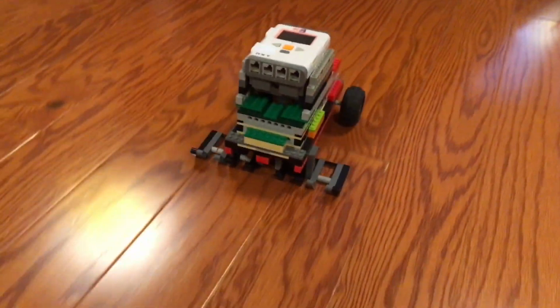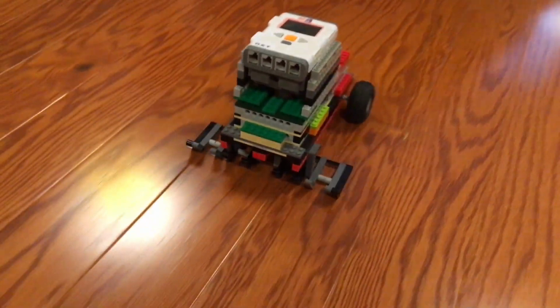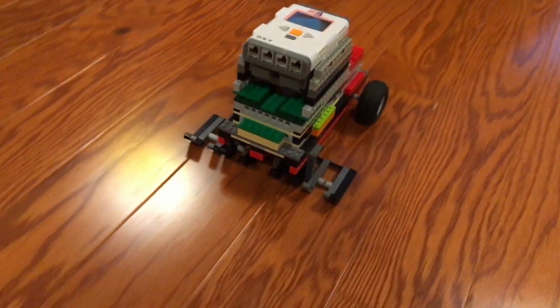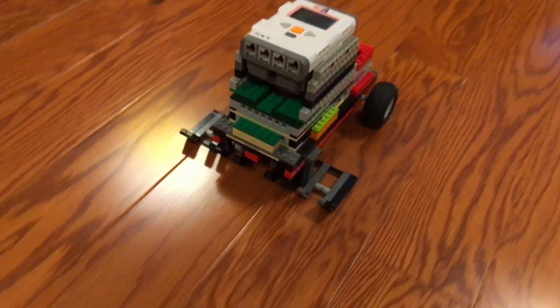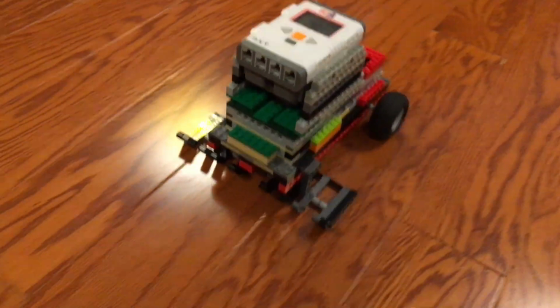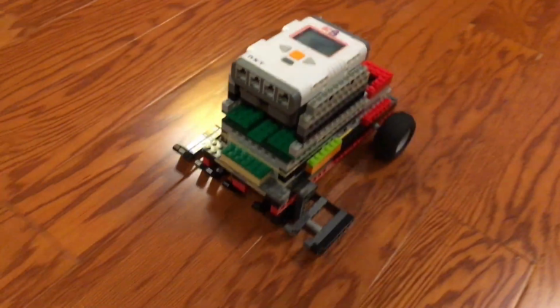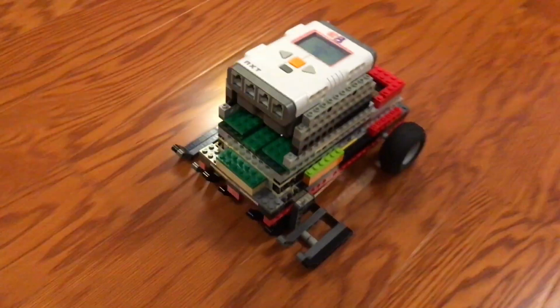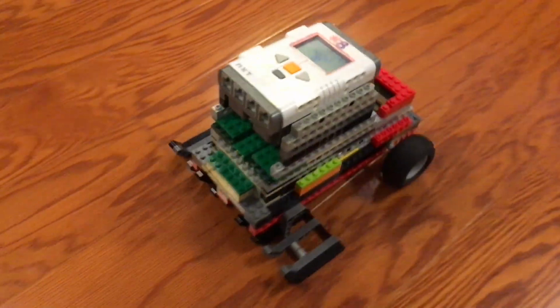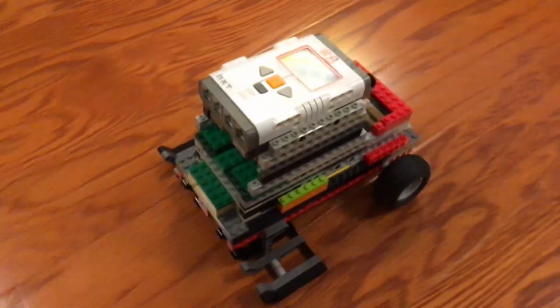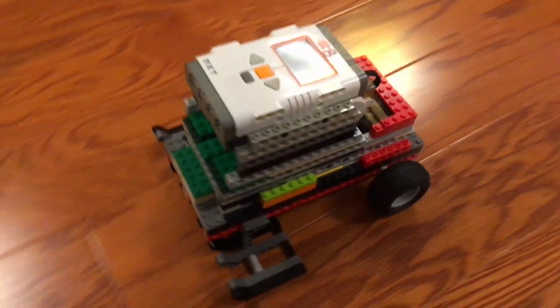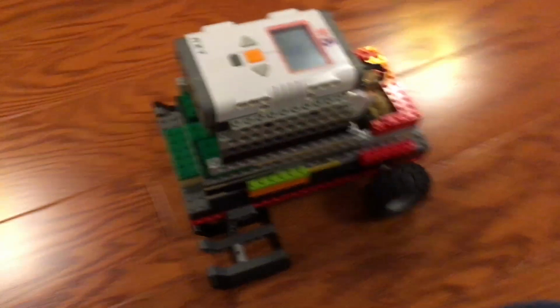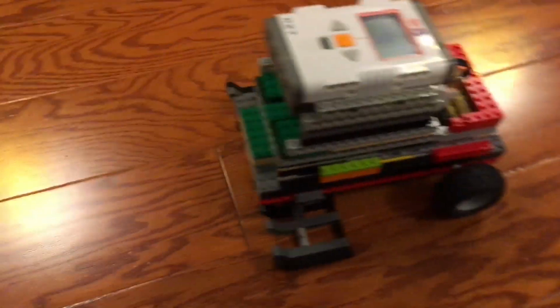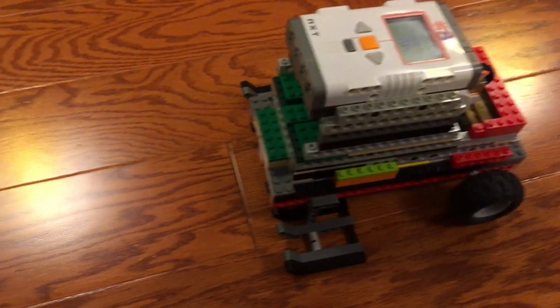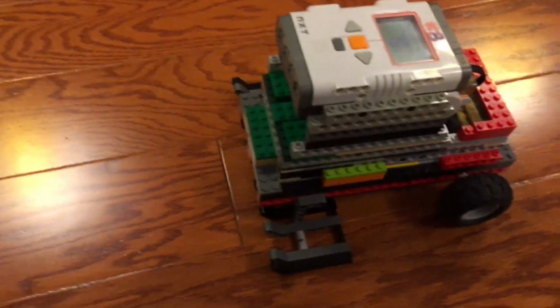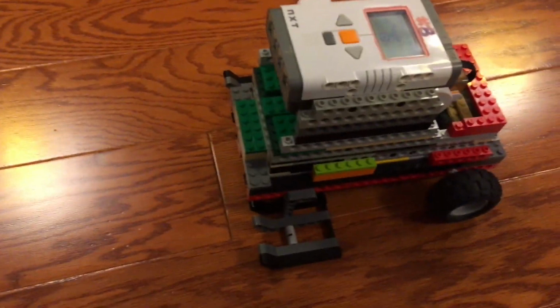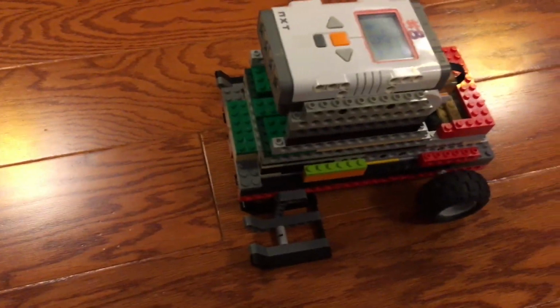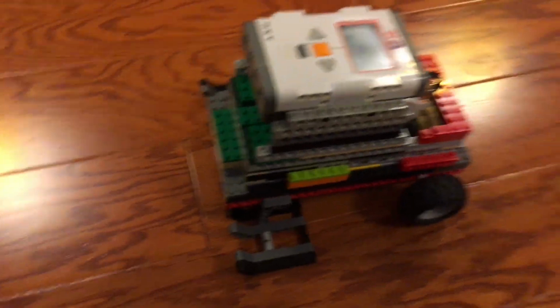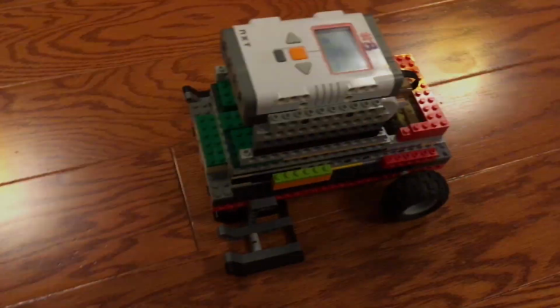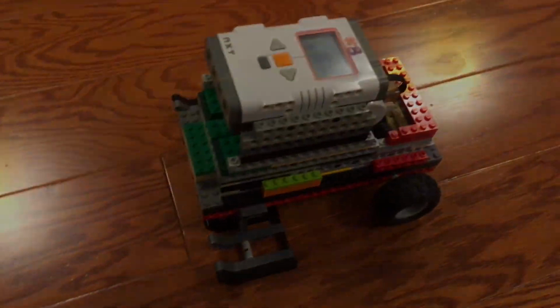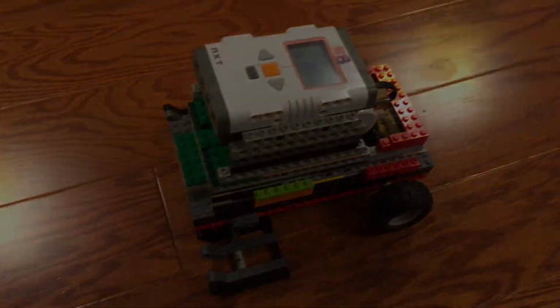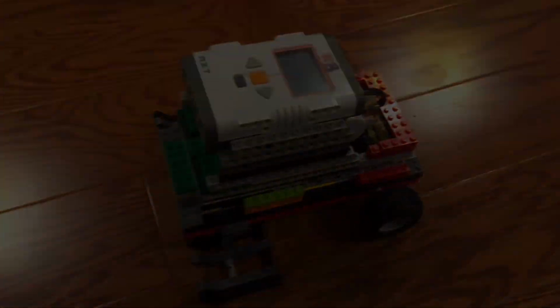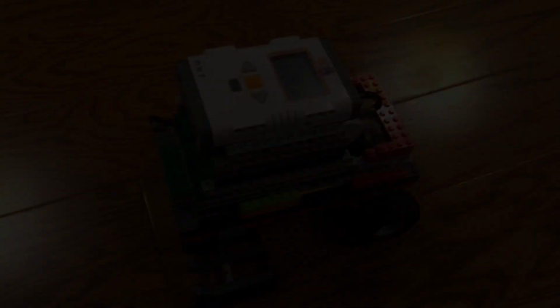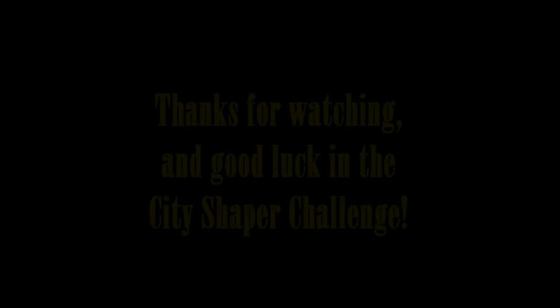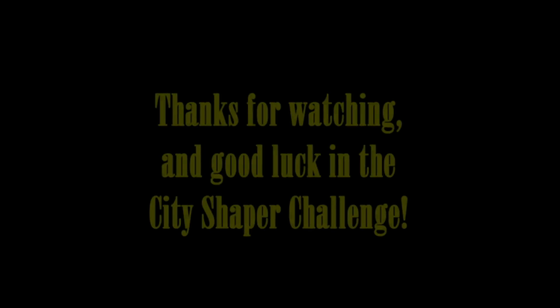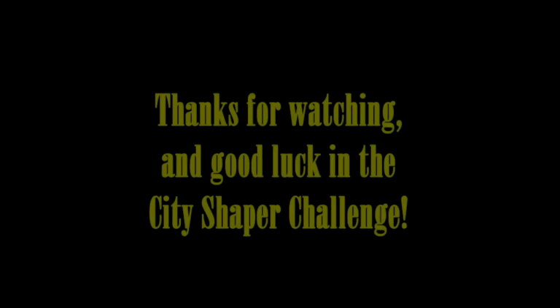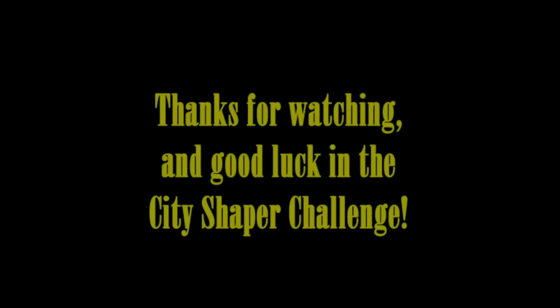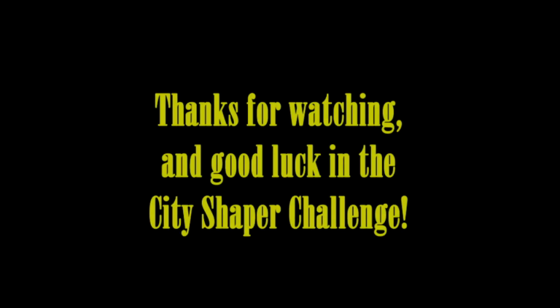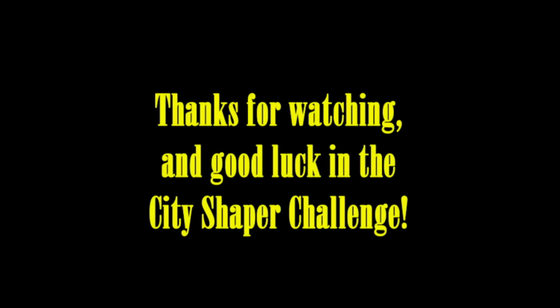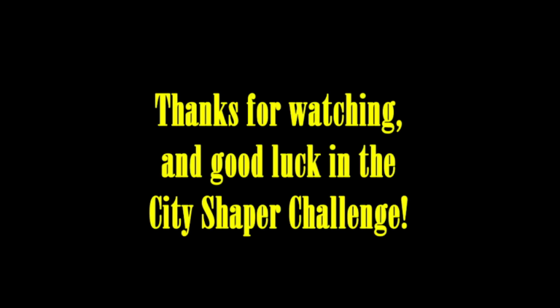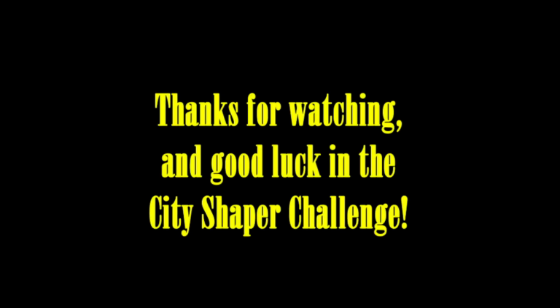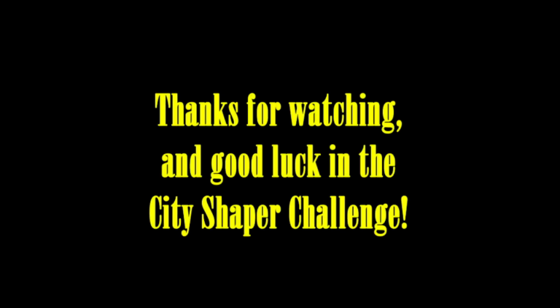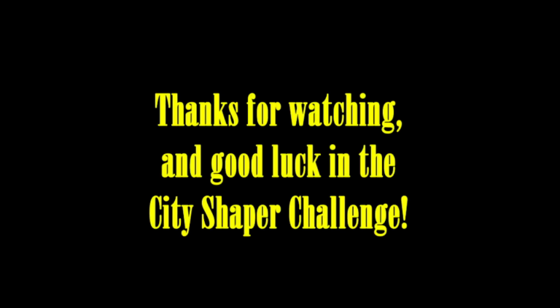So, this is how you can do all the missions using a single motor robot.